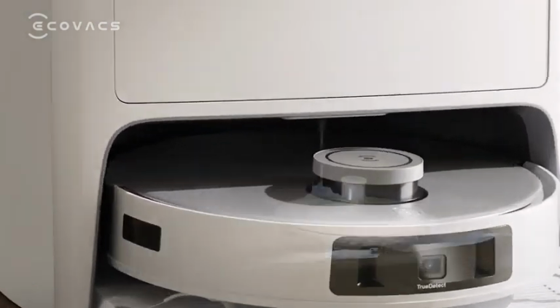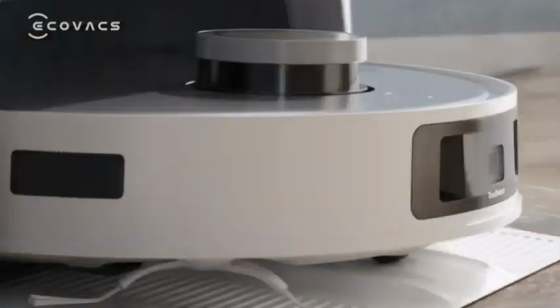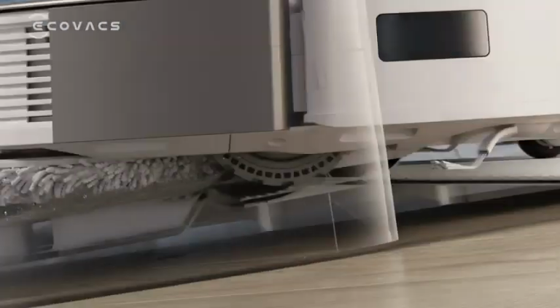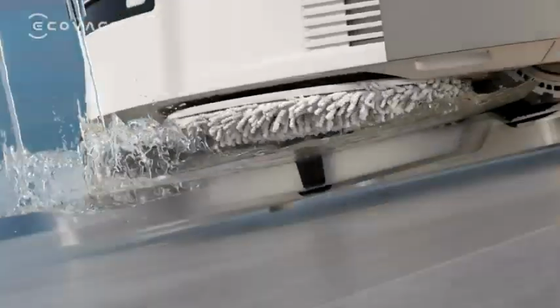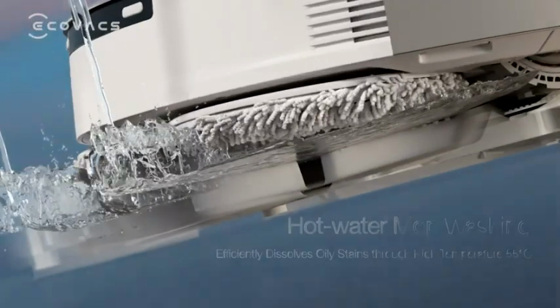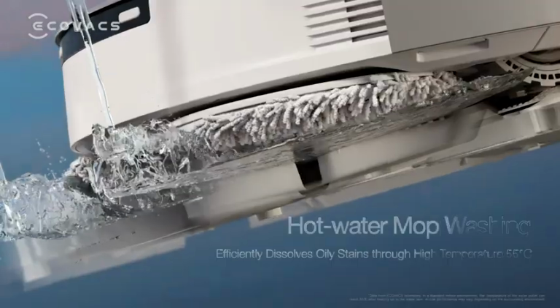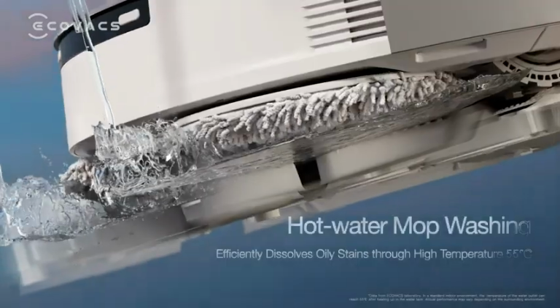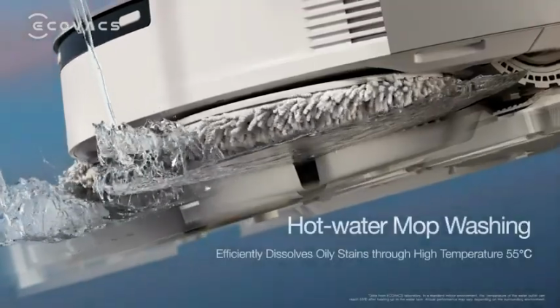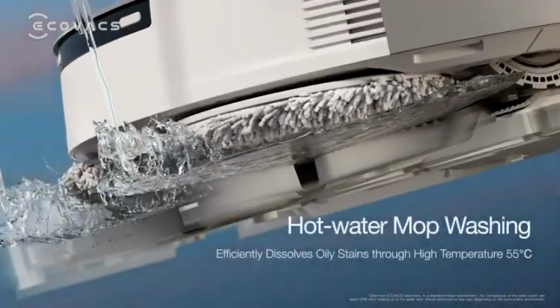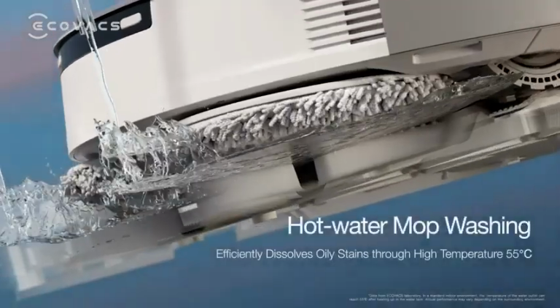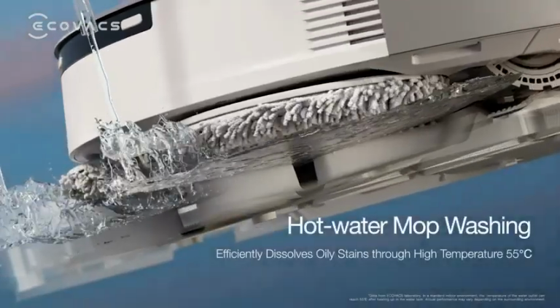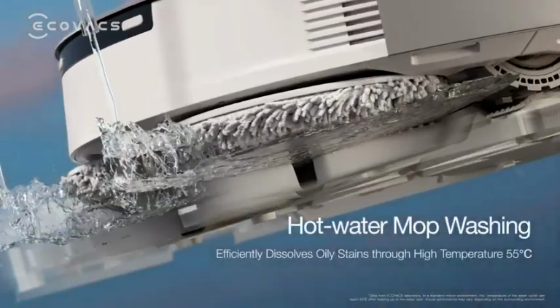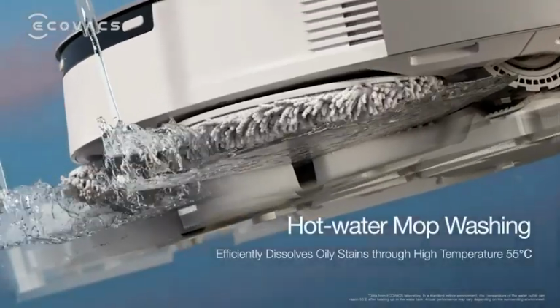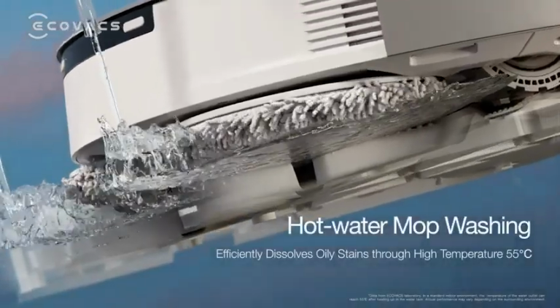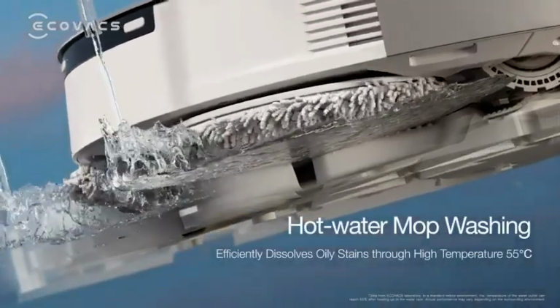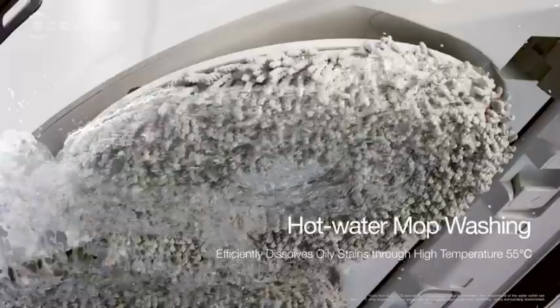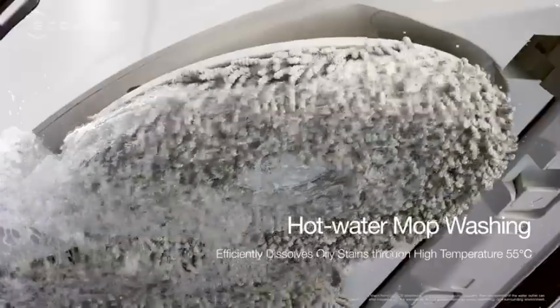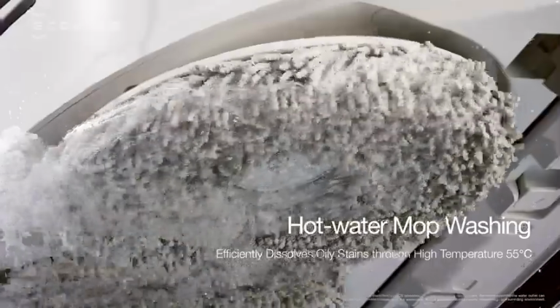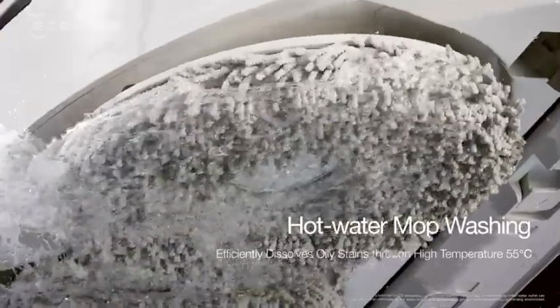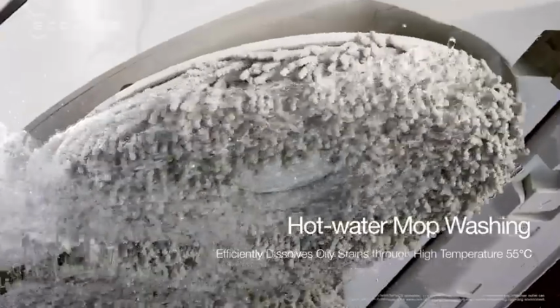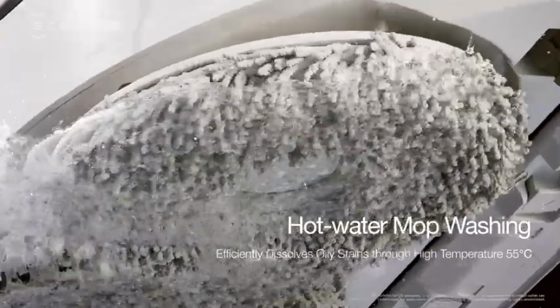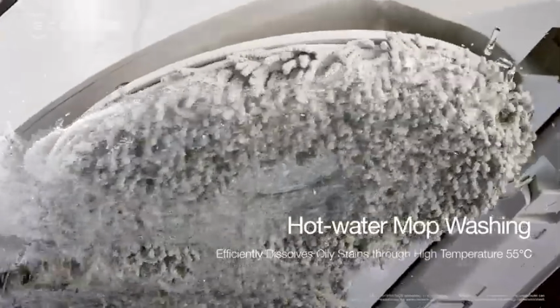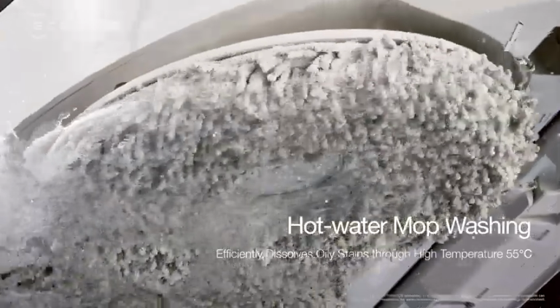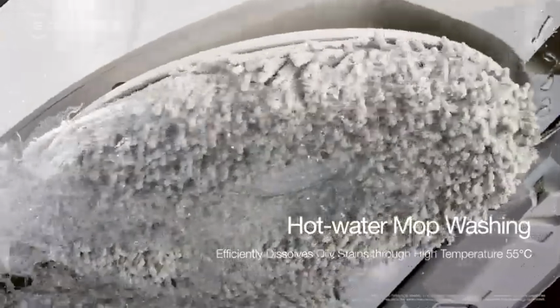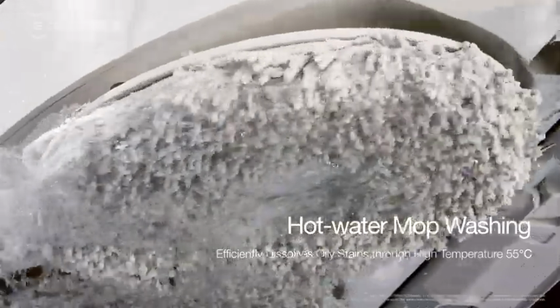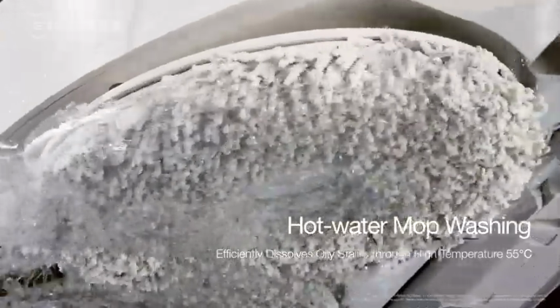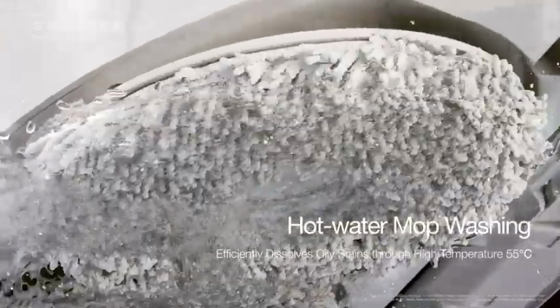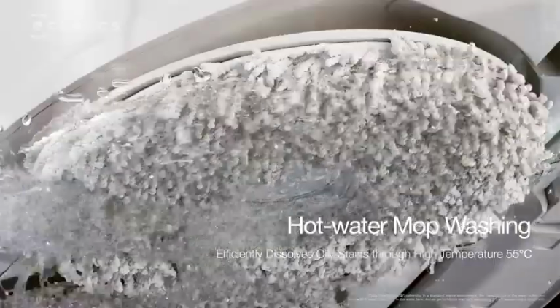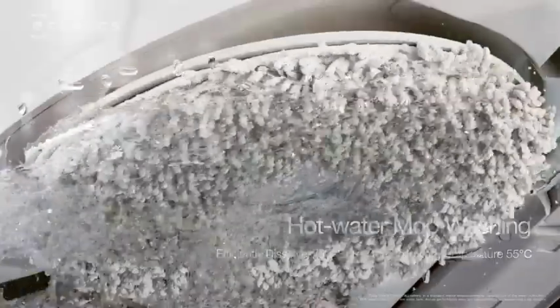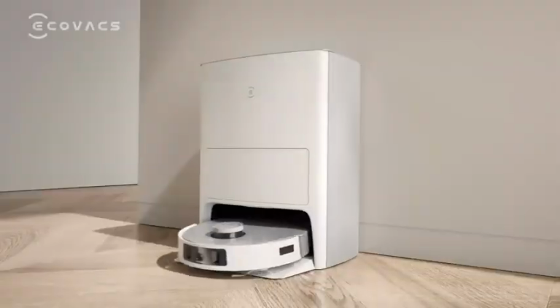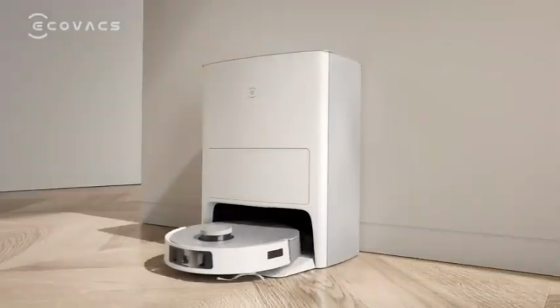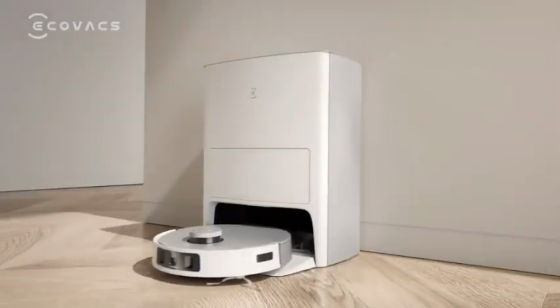Equipped with hot water mop washing, it dissolves oily stains and effectively removes odors with high temperature.